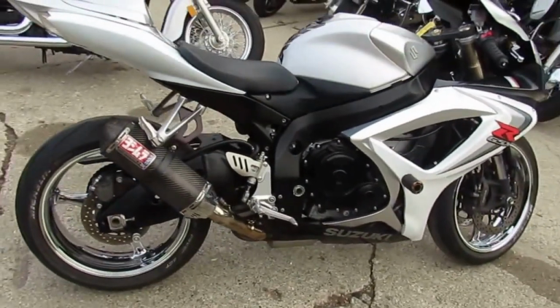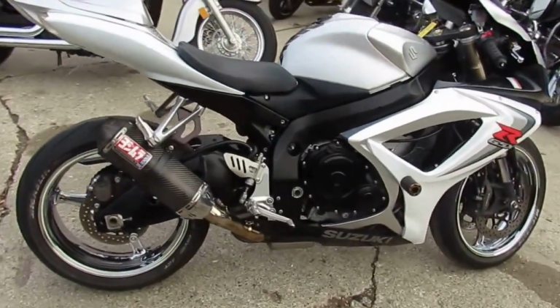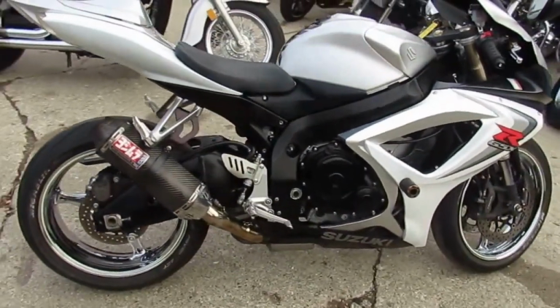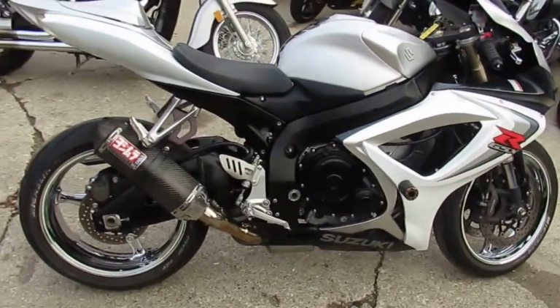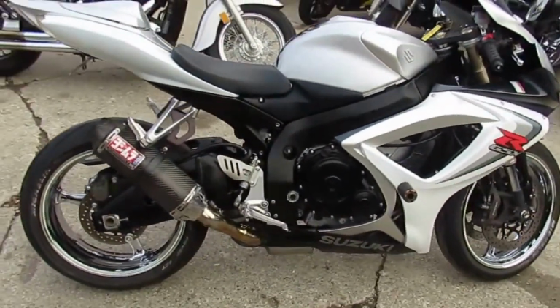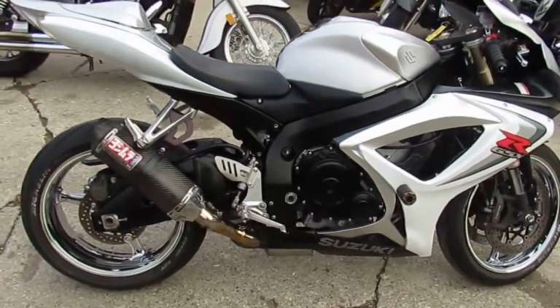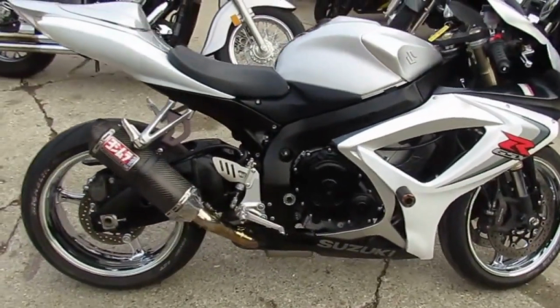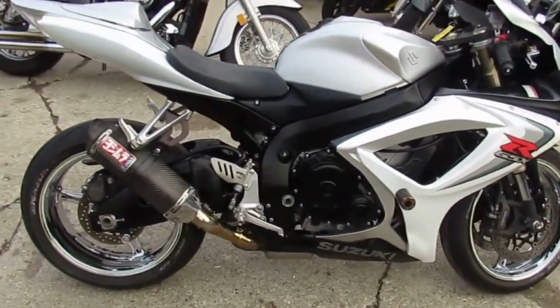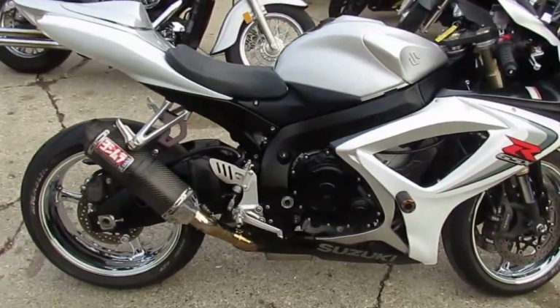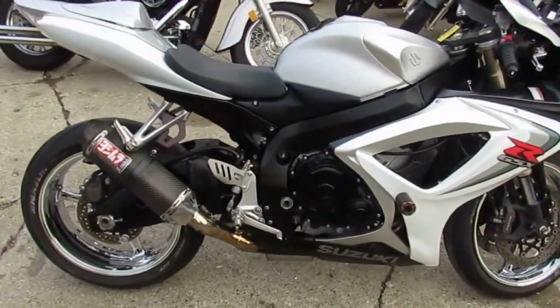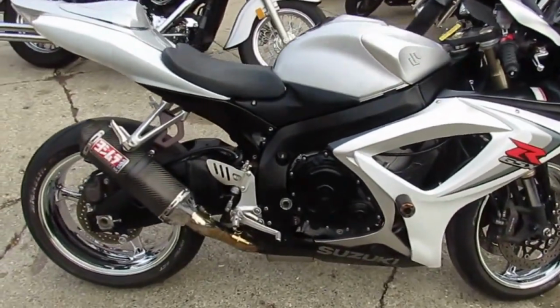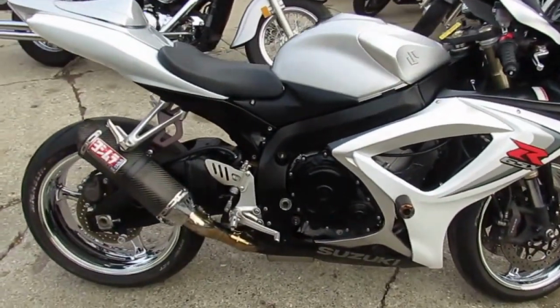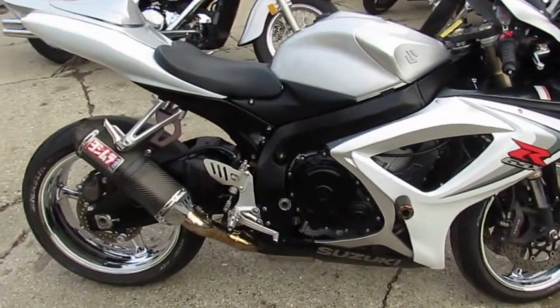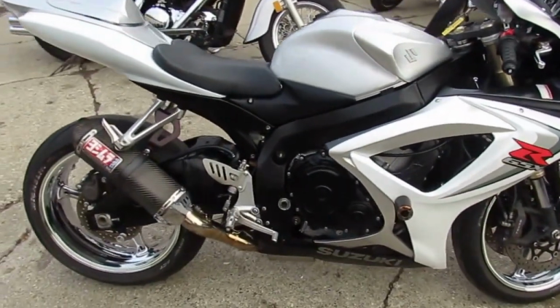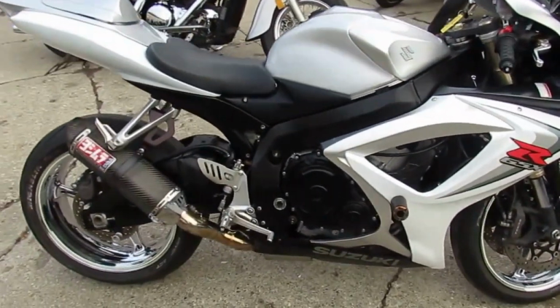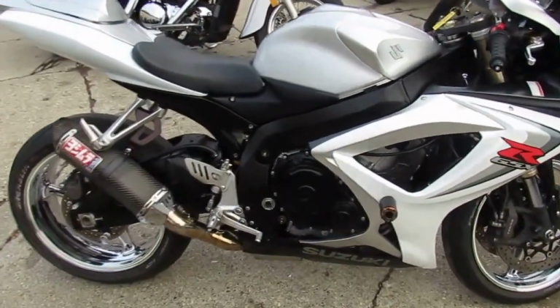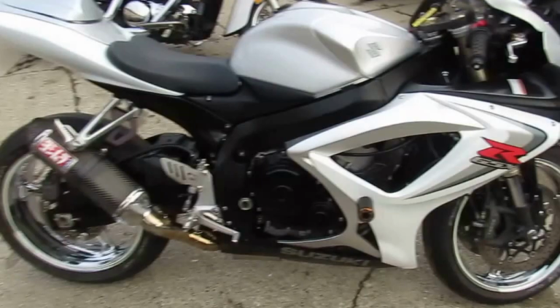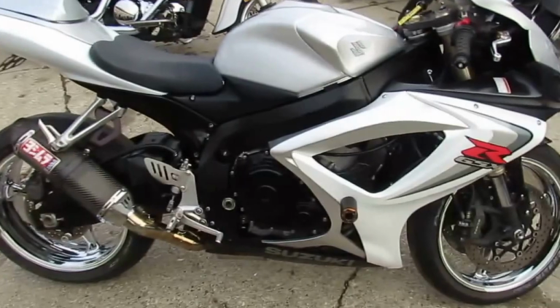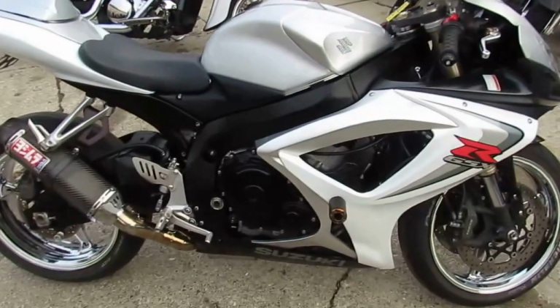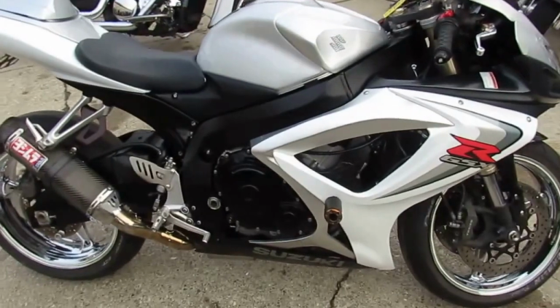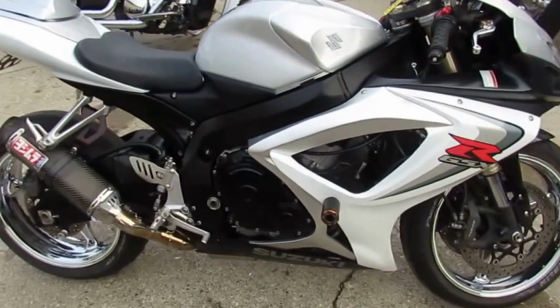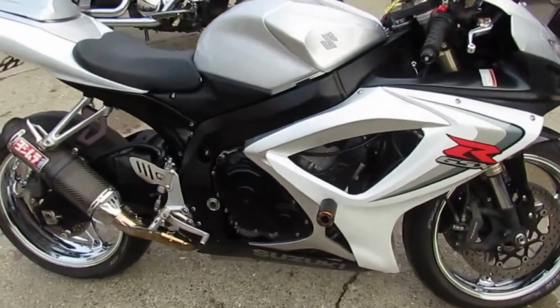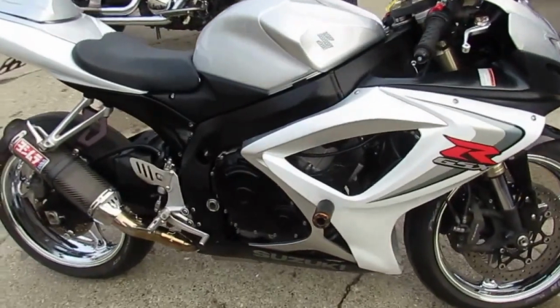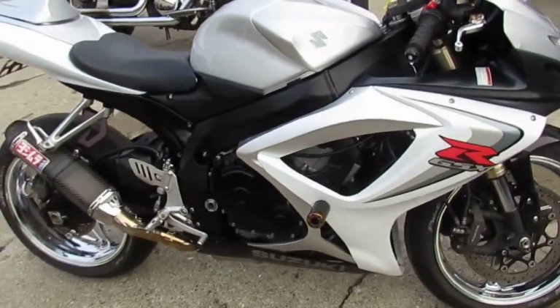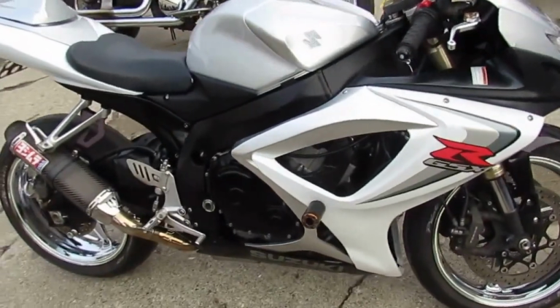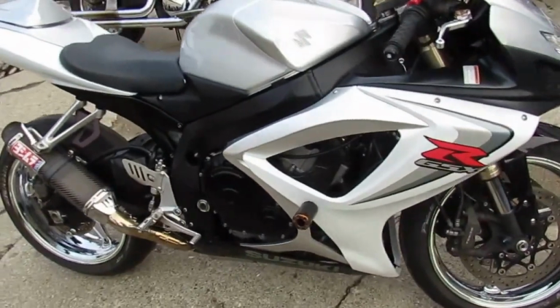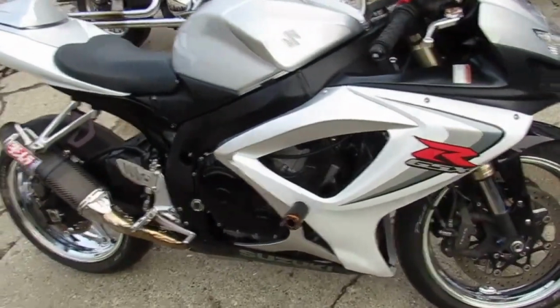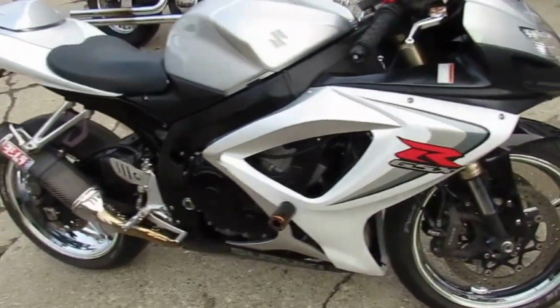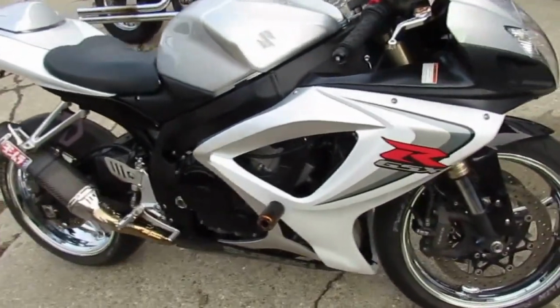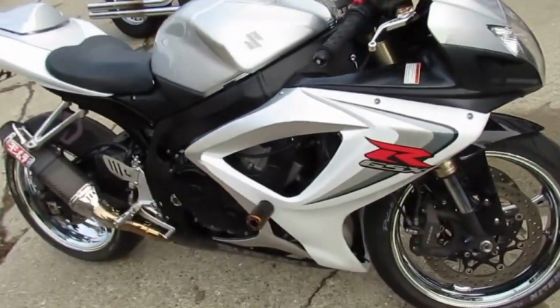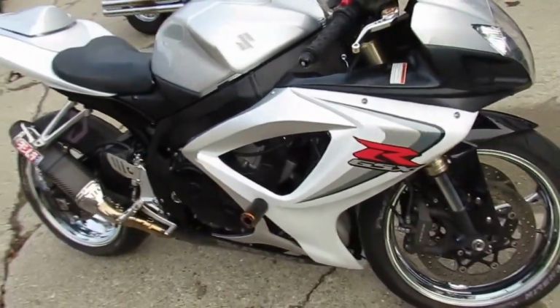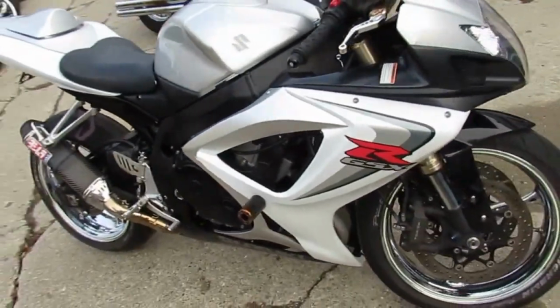Carbon fiber Yoshimura exhaust, solo seat, frame sliders, CRG levers — this thing's loaded up. Nice looking bike.